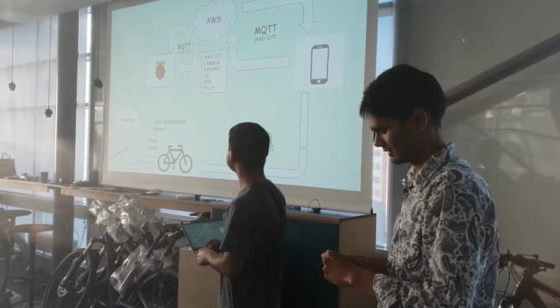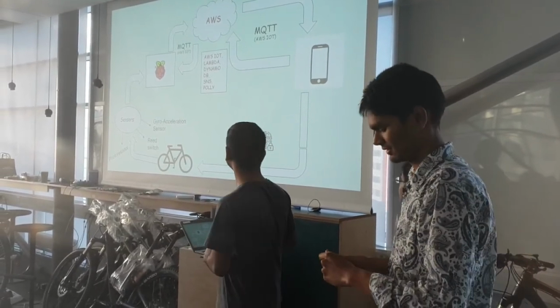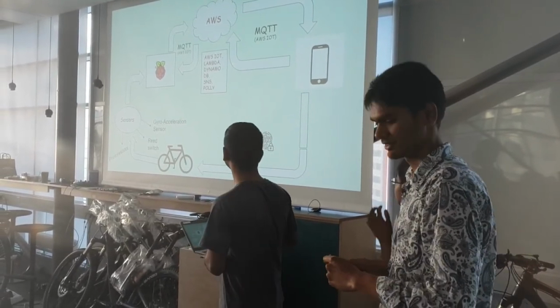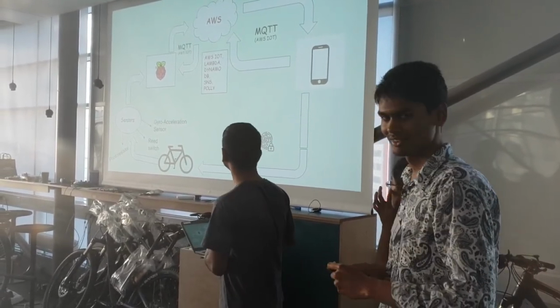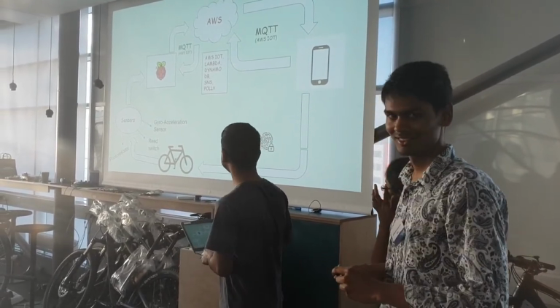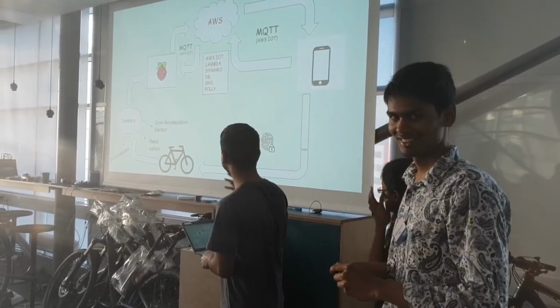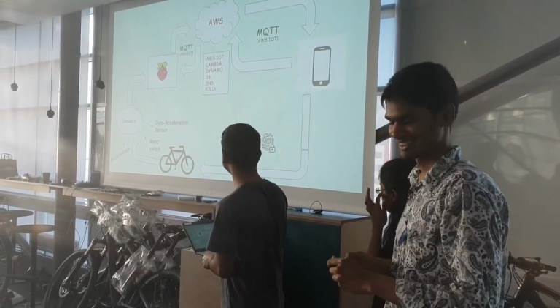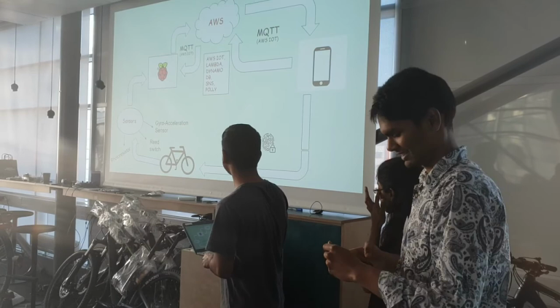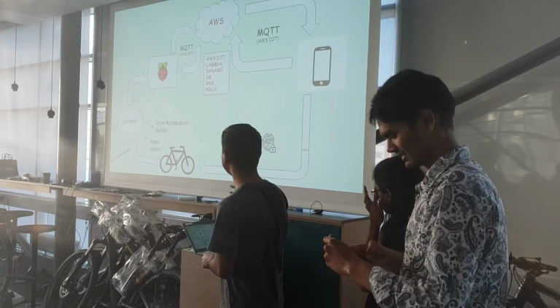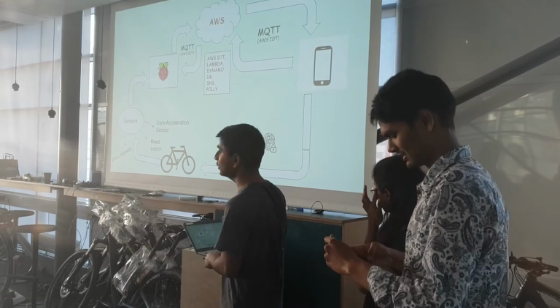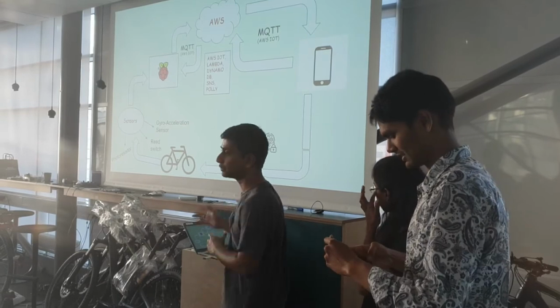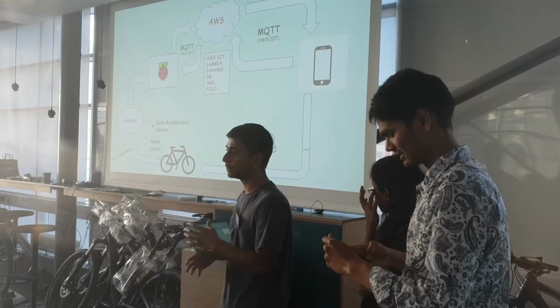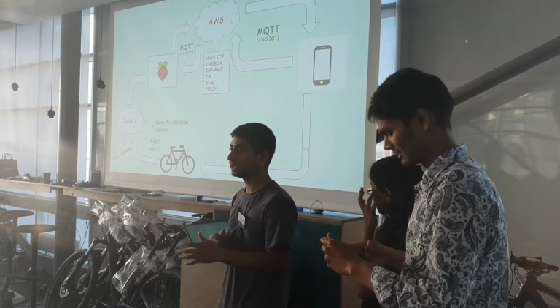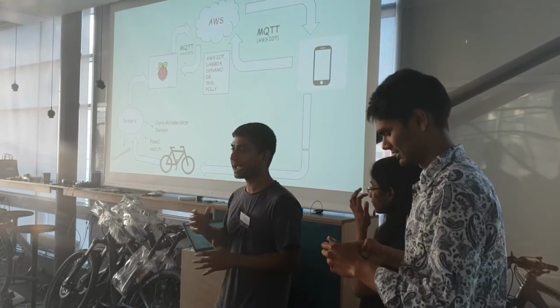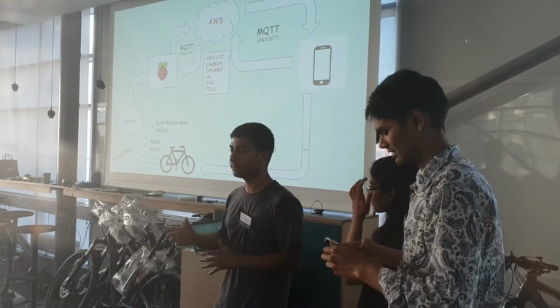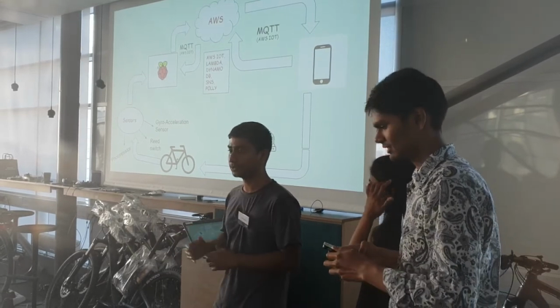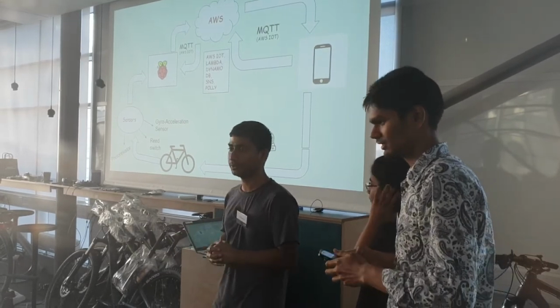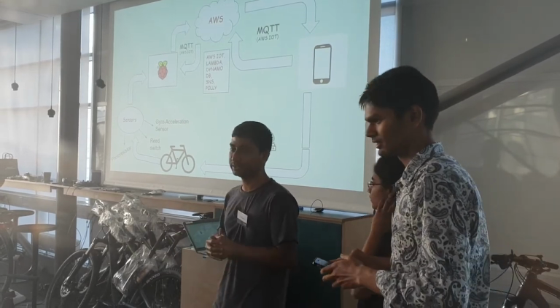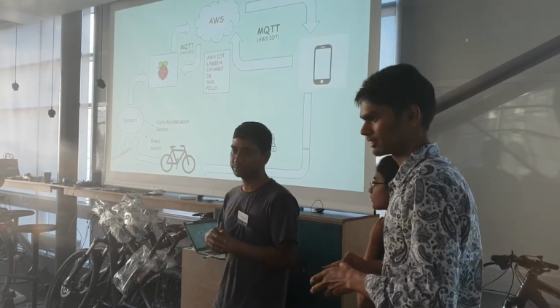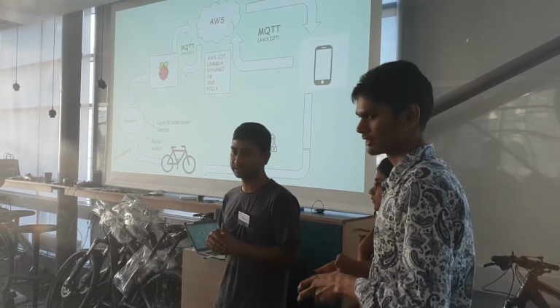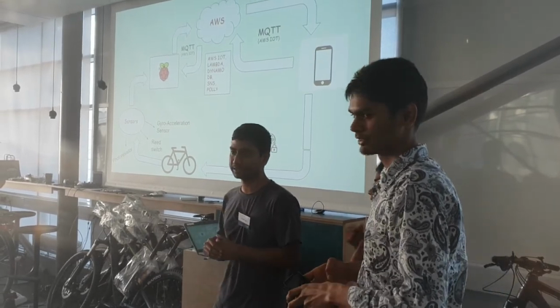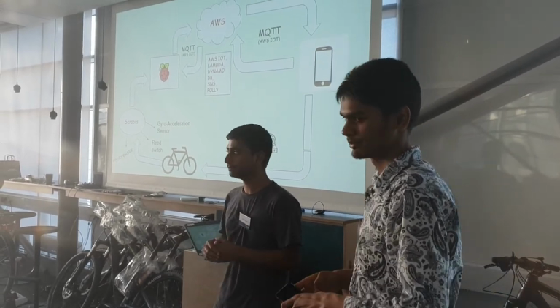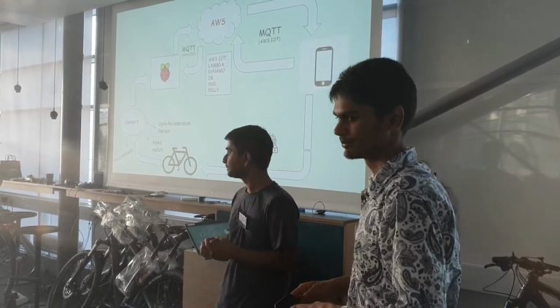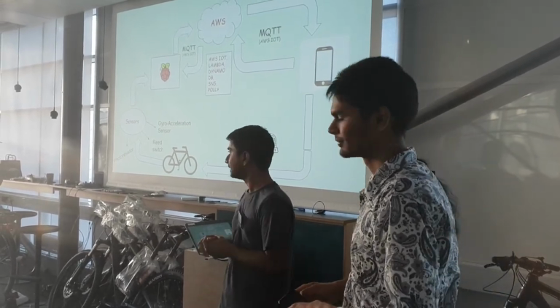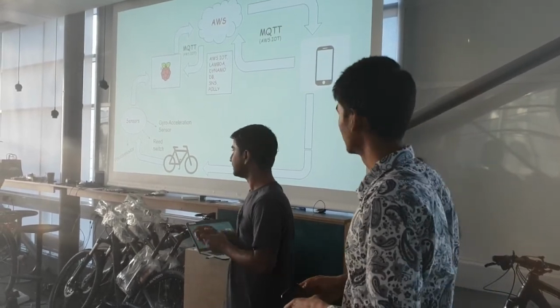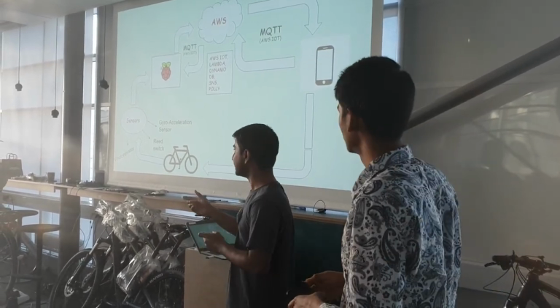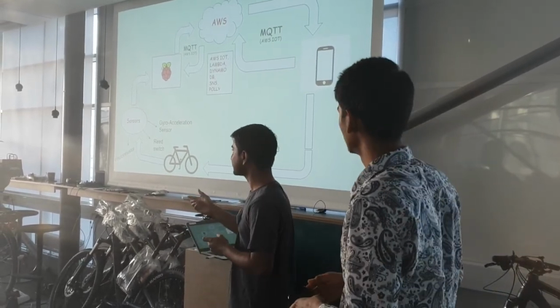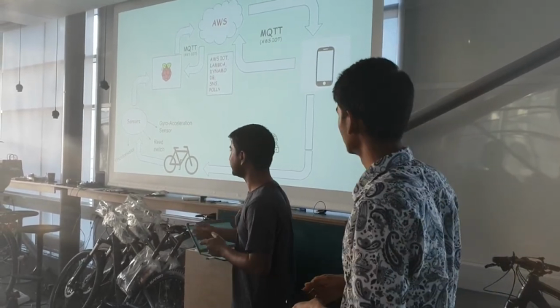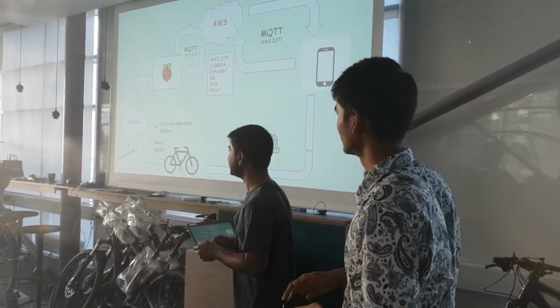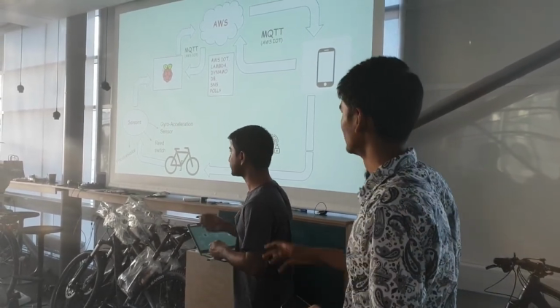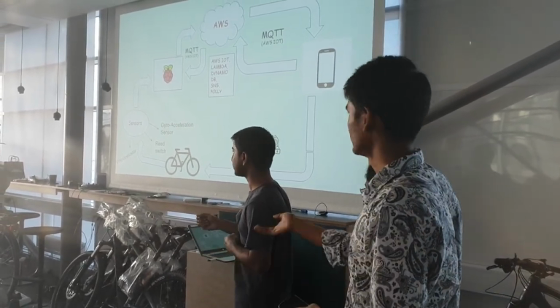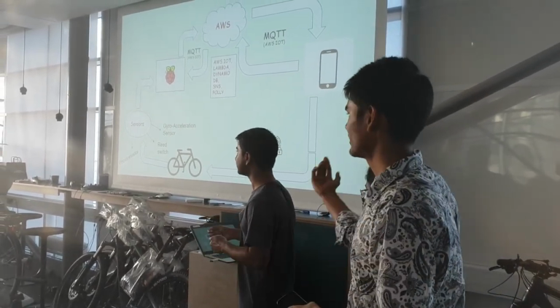We also developed the app, where we can display the data. We have a demo of the app to show.